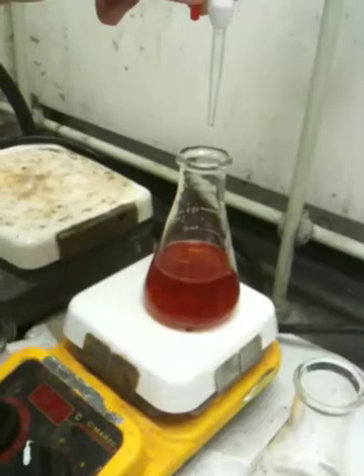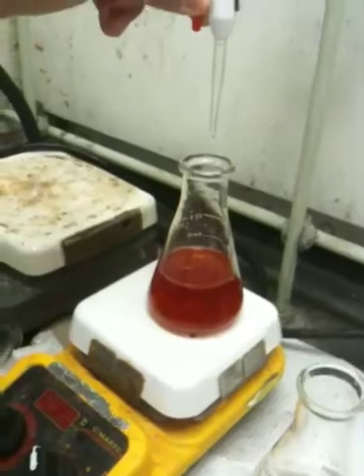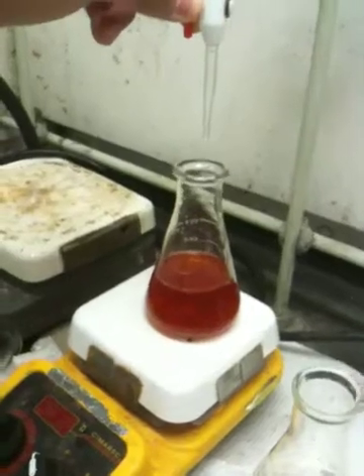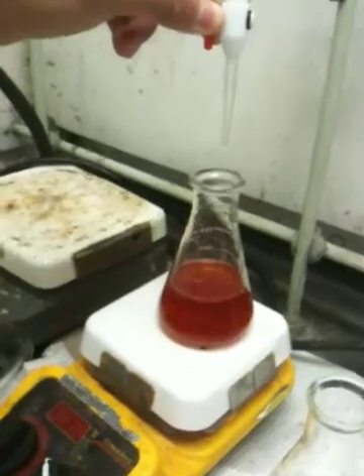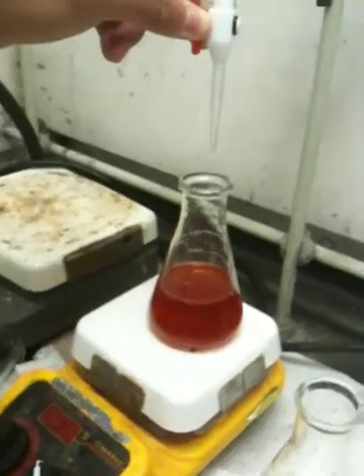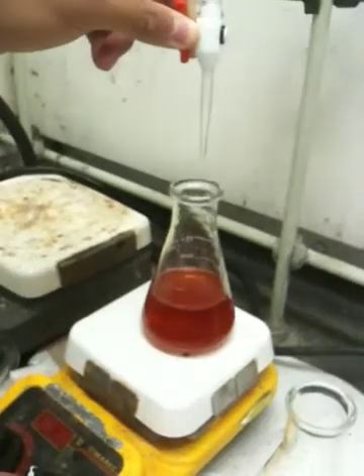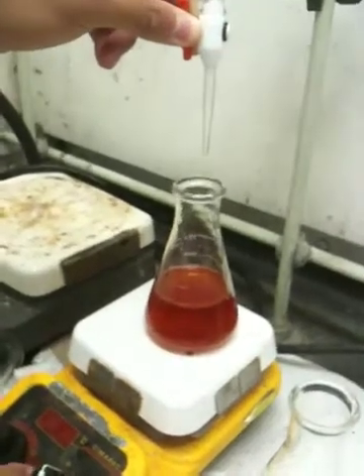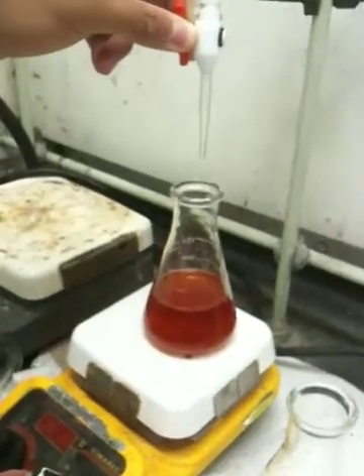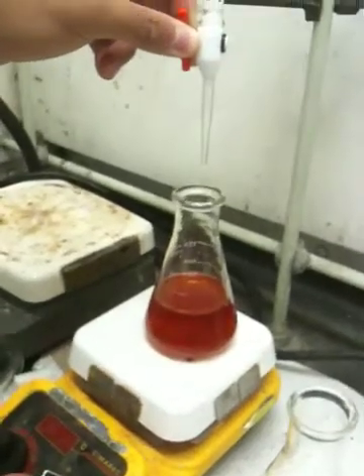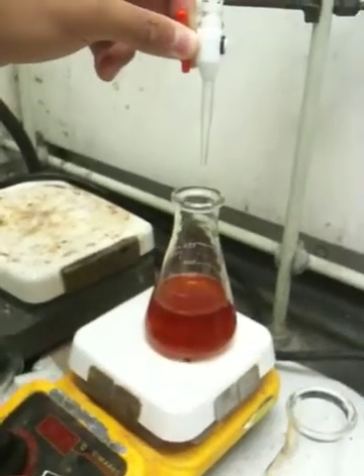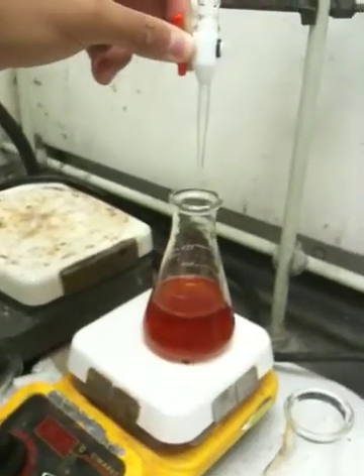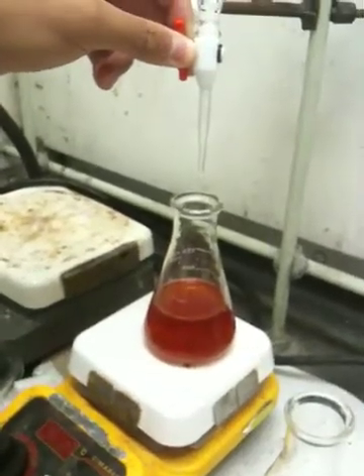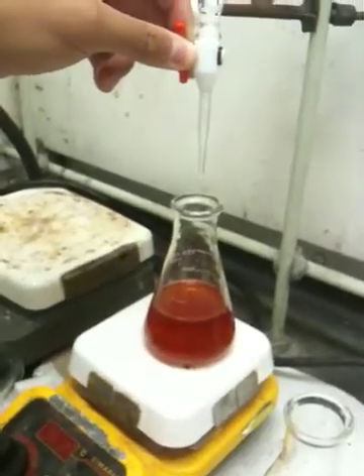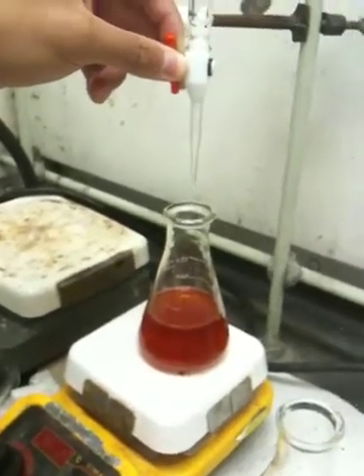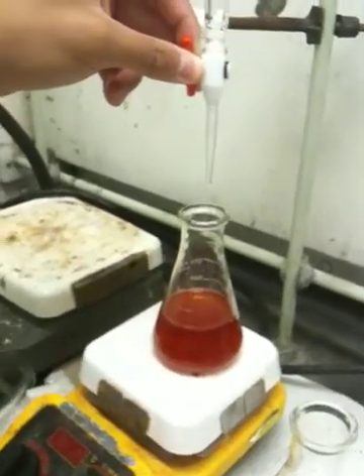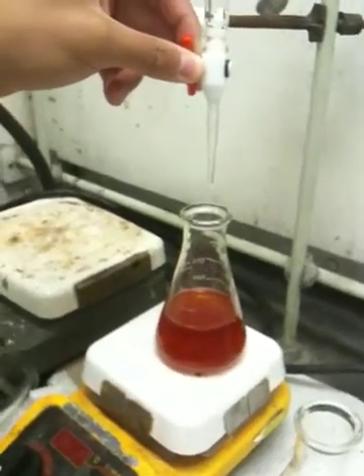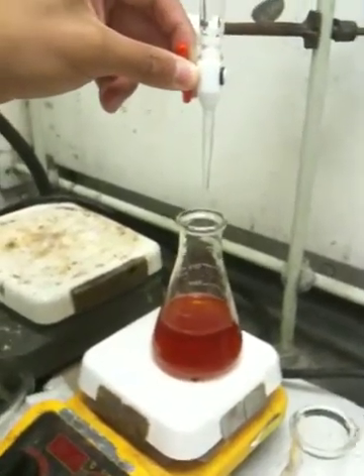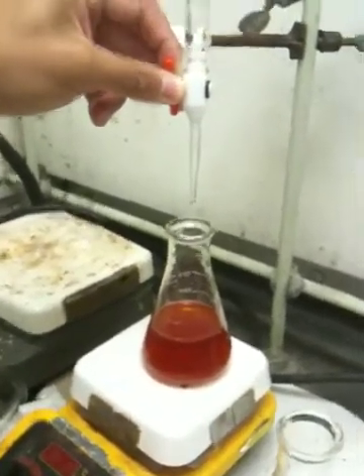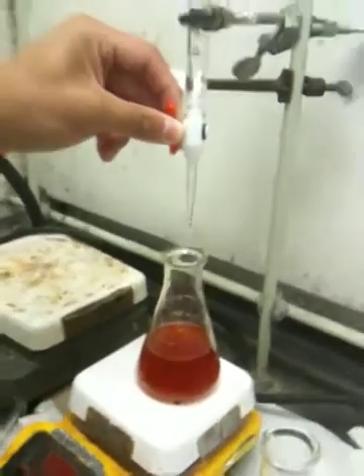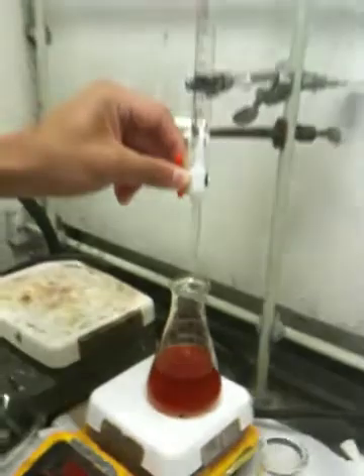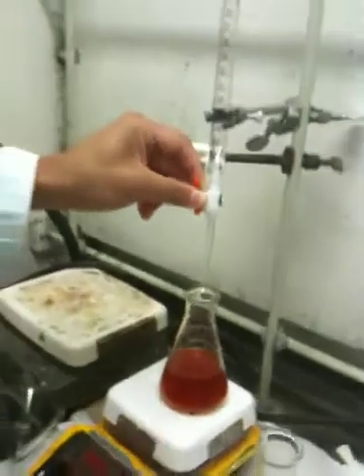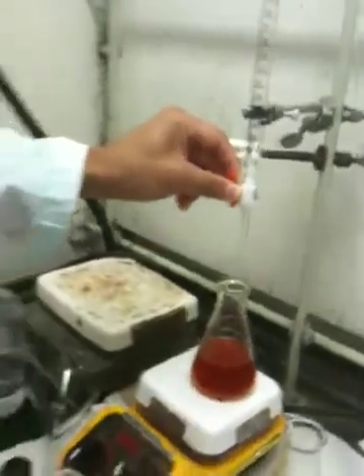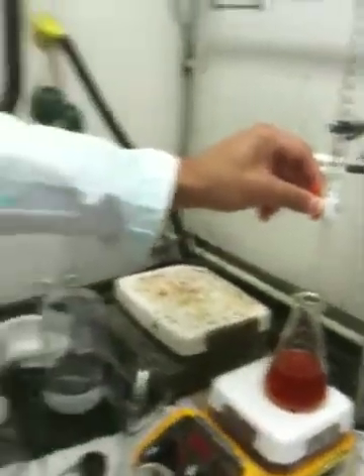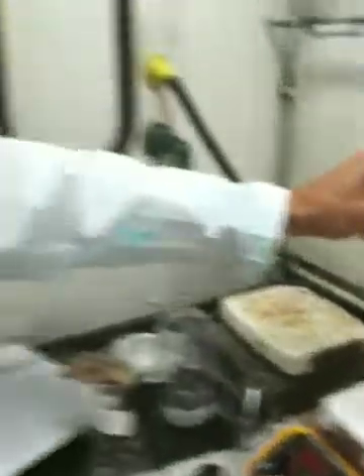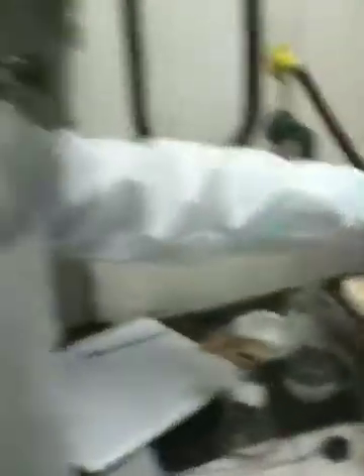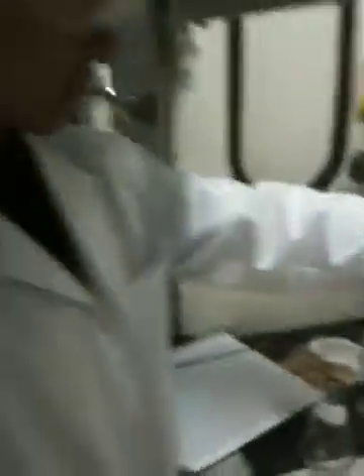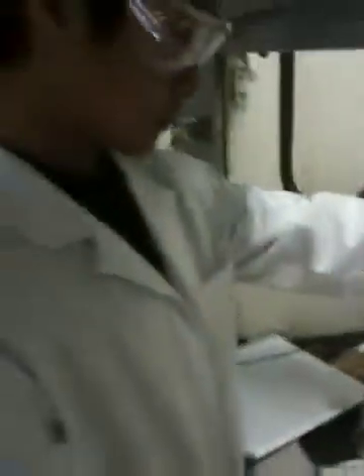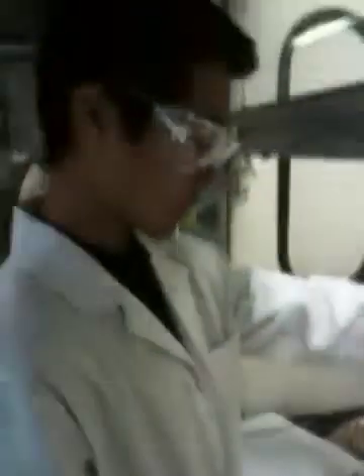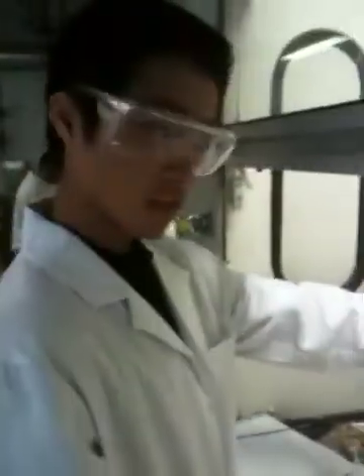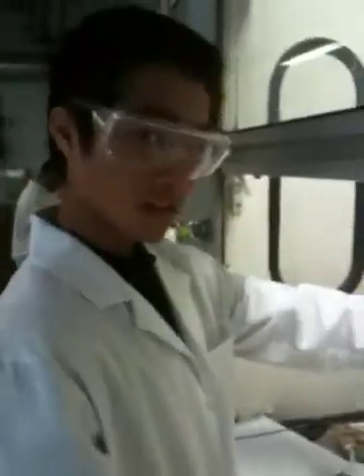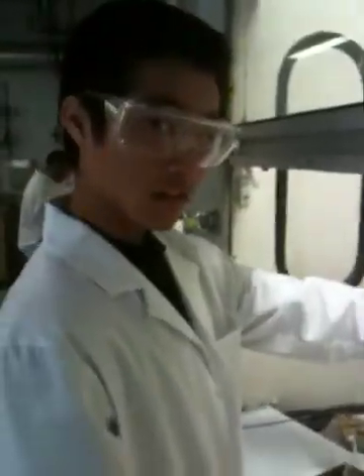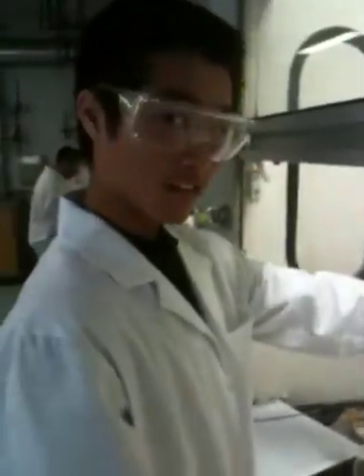Alright, so here we are in our chem lab. We have Dice K over here. Say hi, Dice K. Hi there.